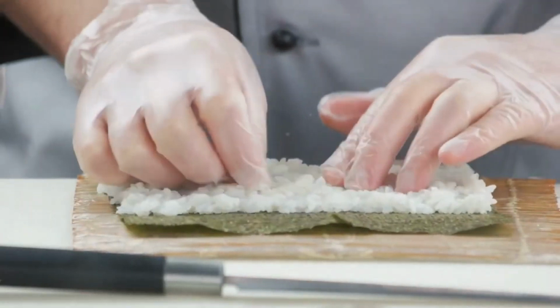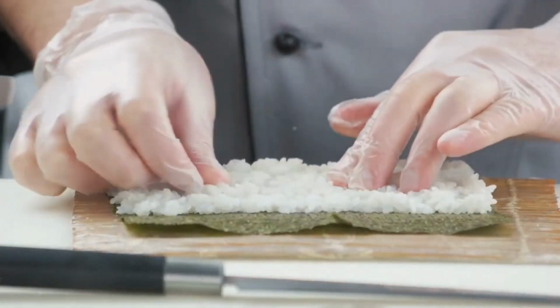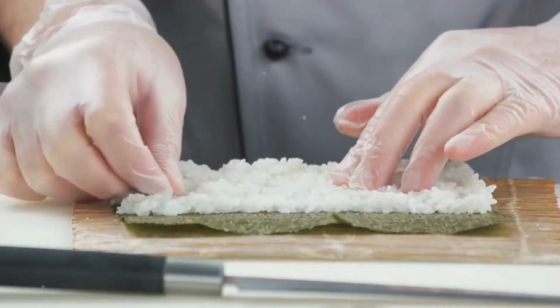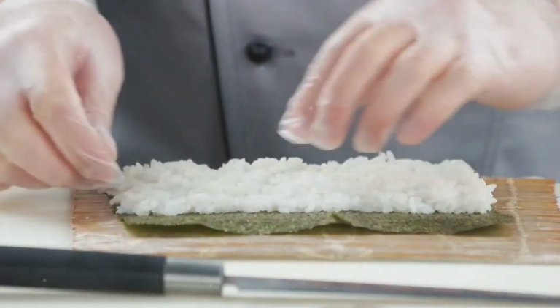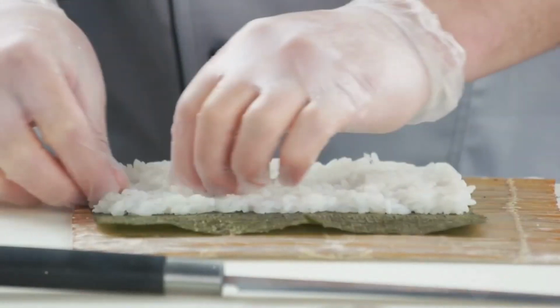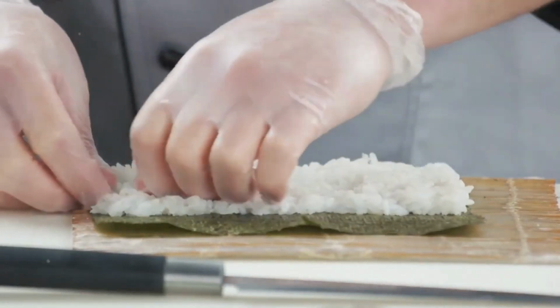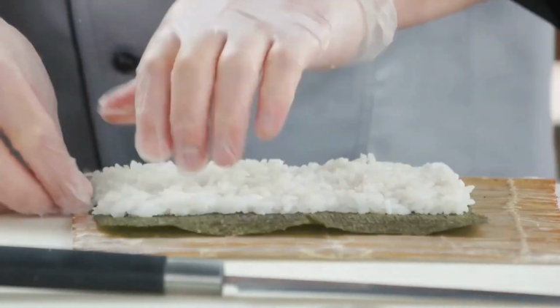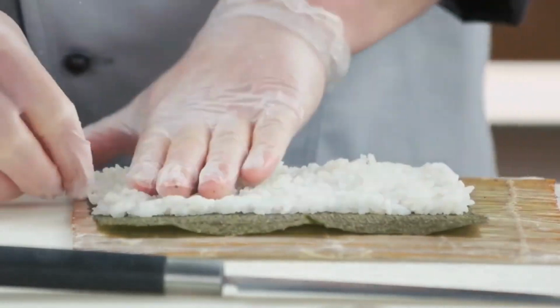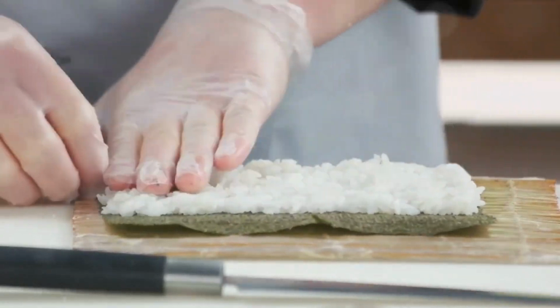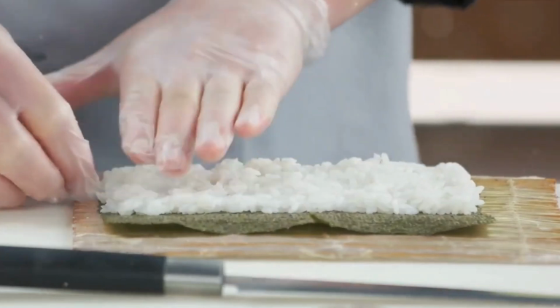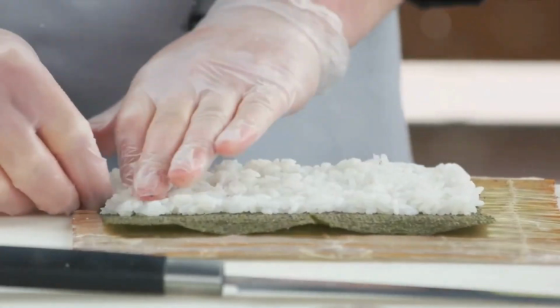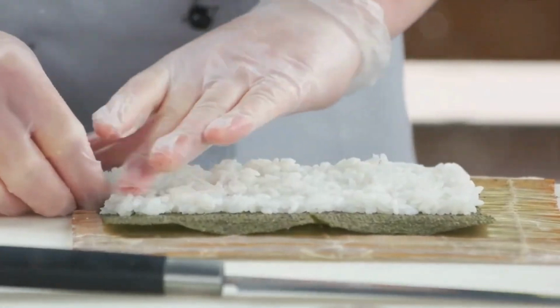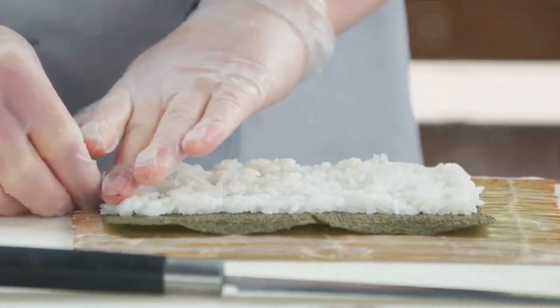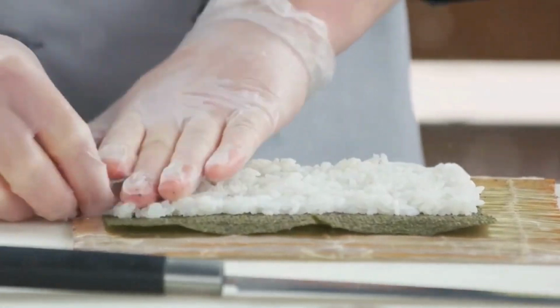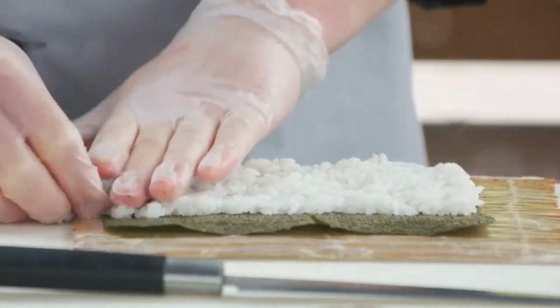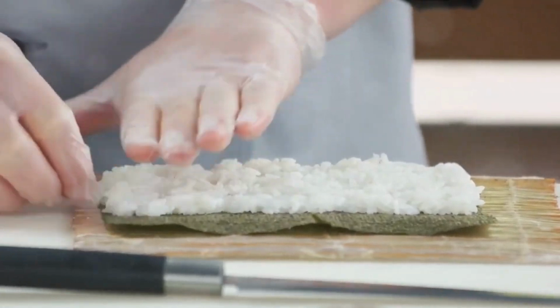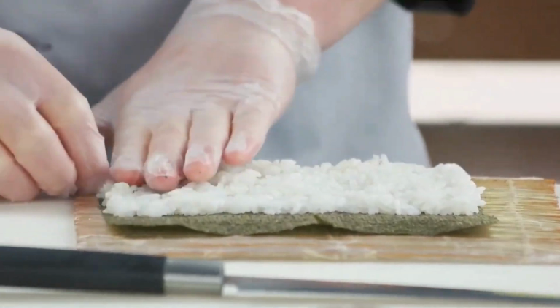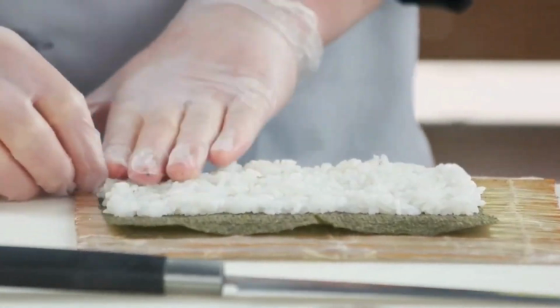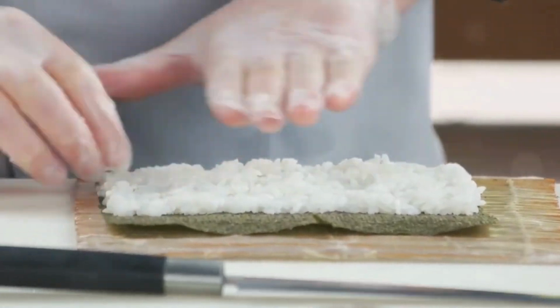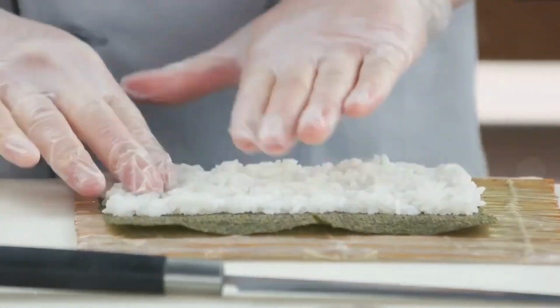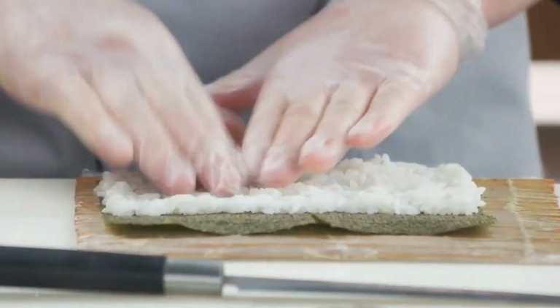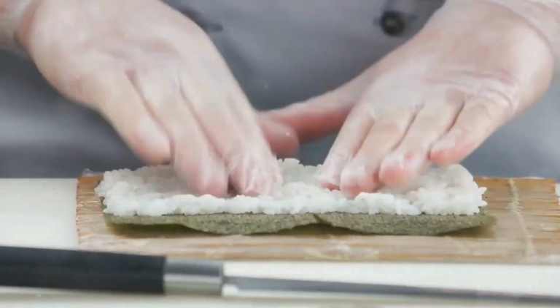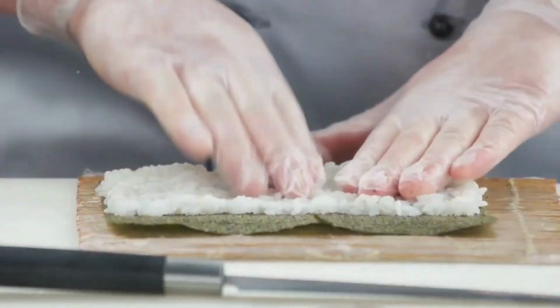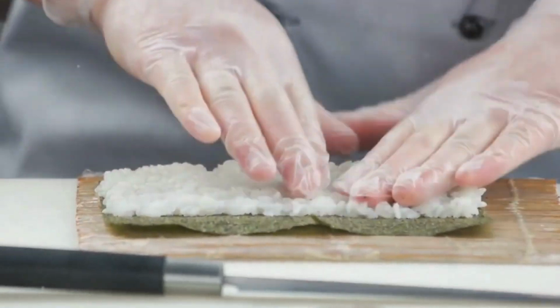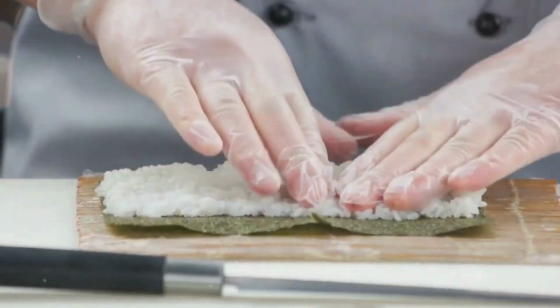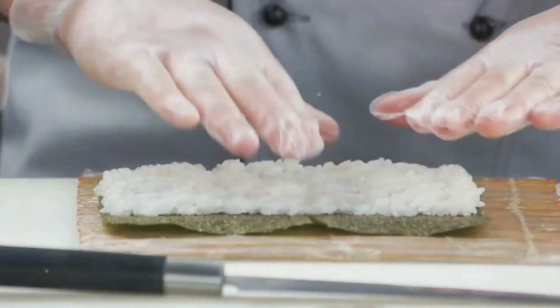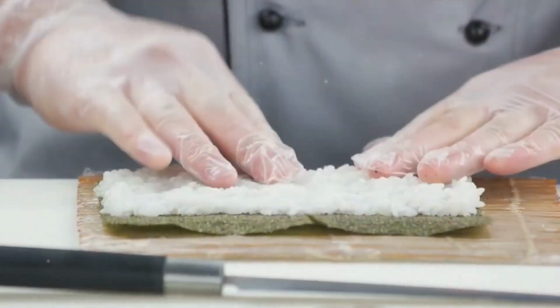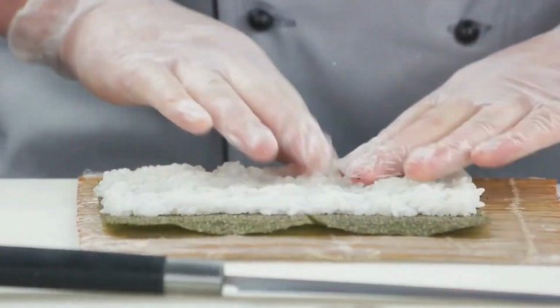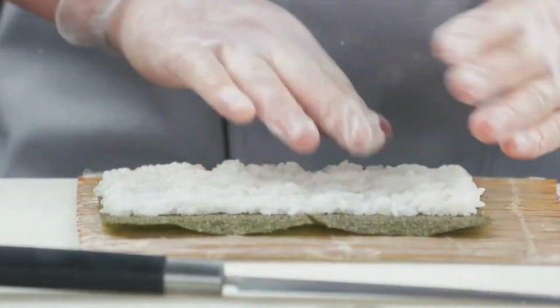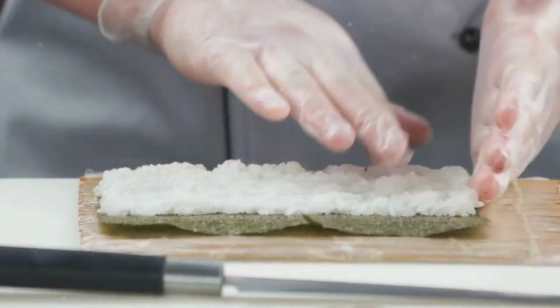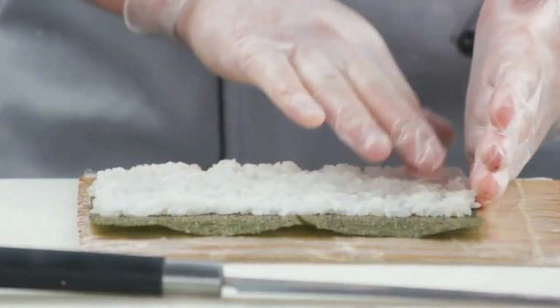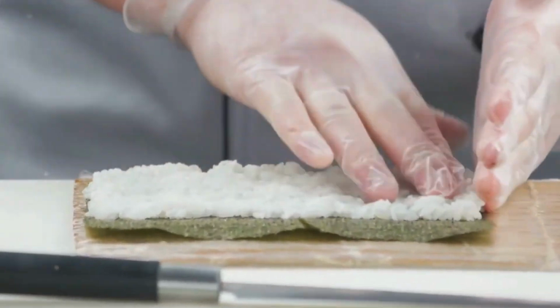The beauty of sushi lies in its simplicity, so quality is key. You'll need sushi-grade fish, sushi rice, nori sheets, wasabi, pickled ginger, soy sauce, and a bamboo sushi mat.